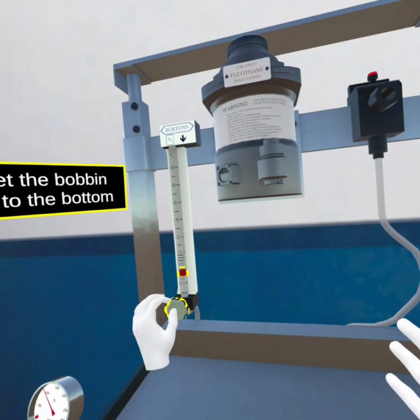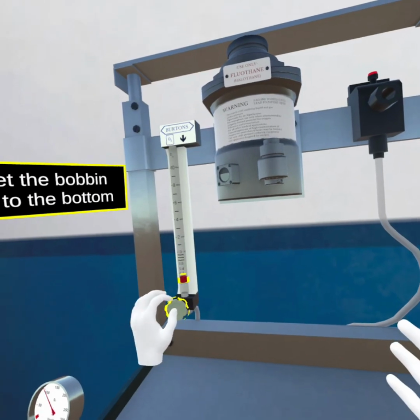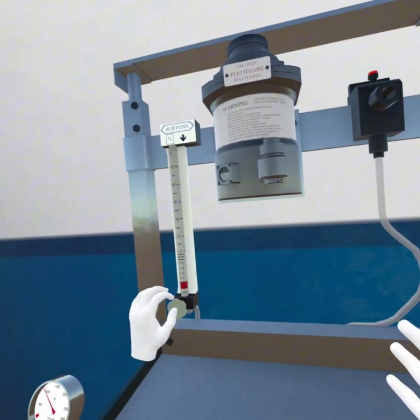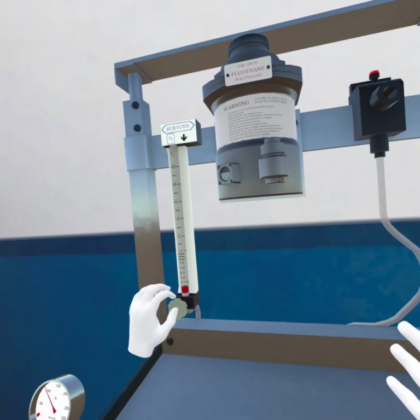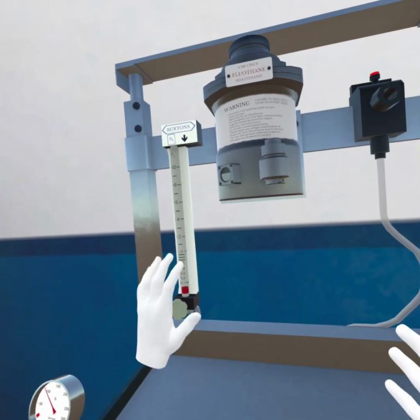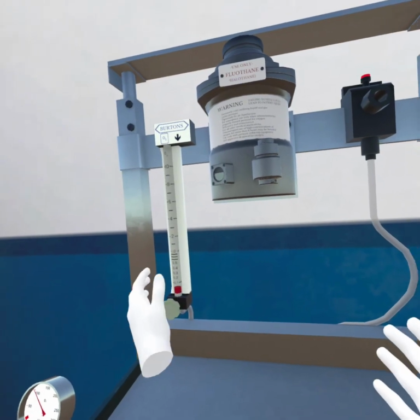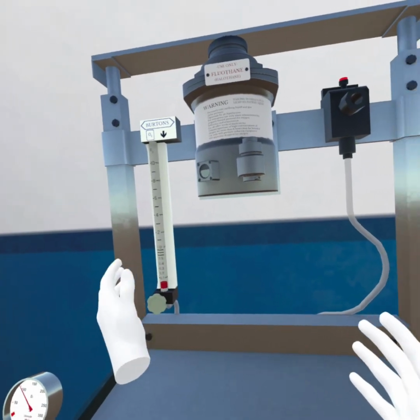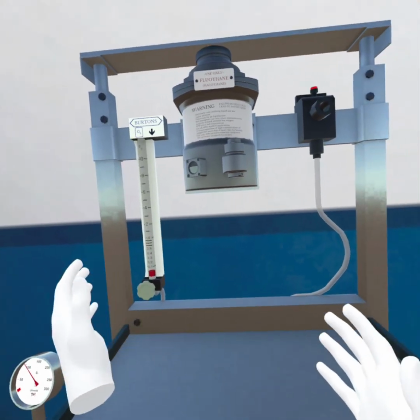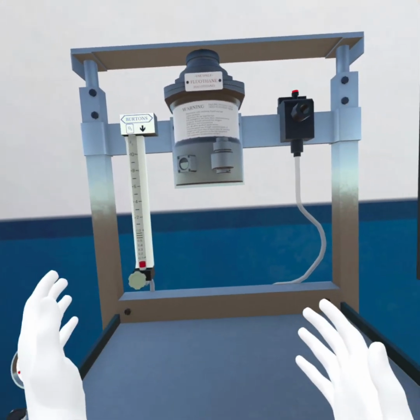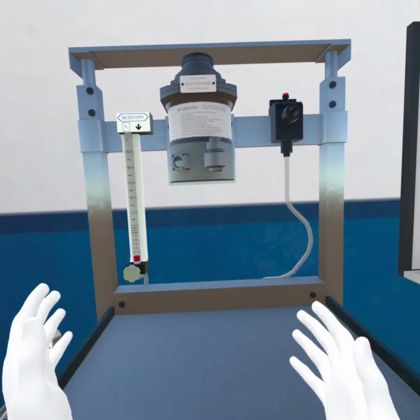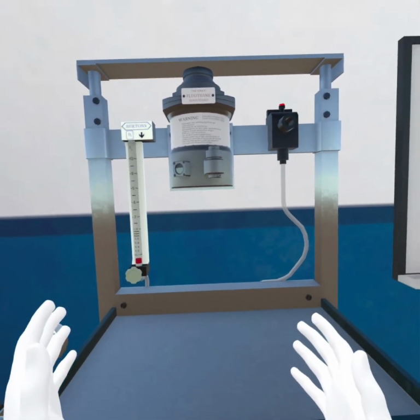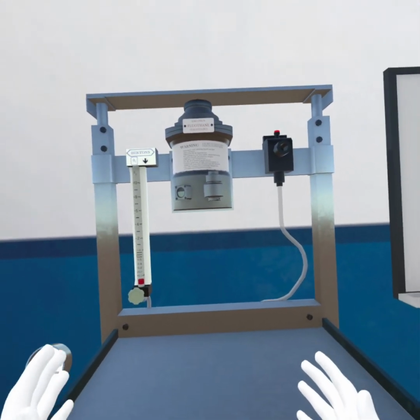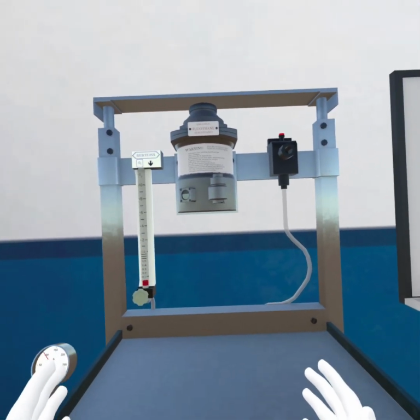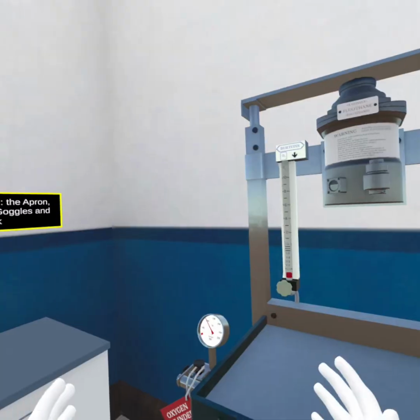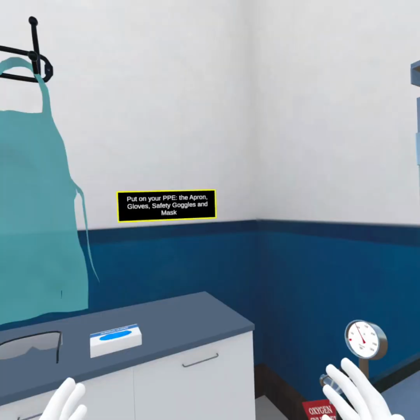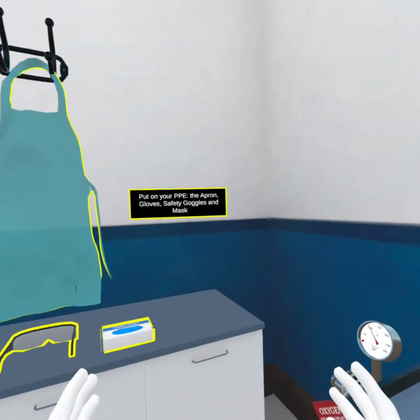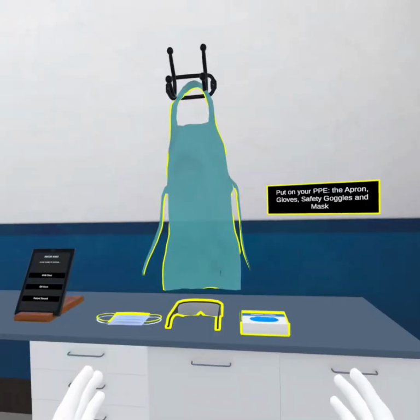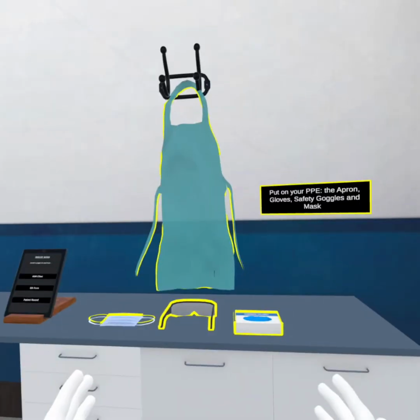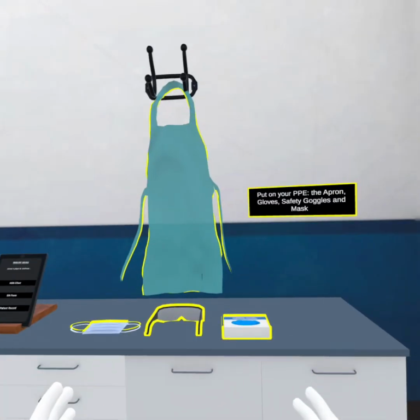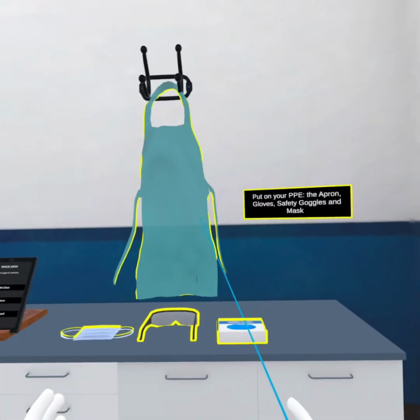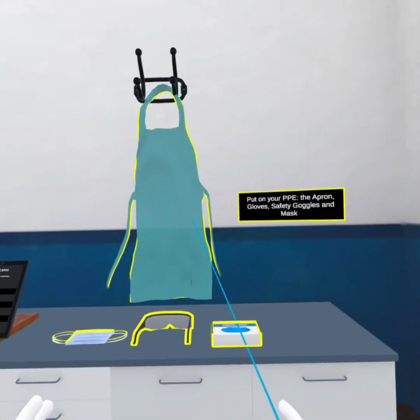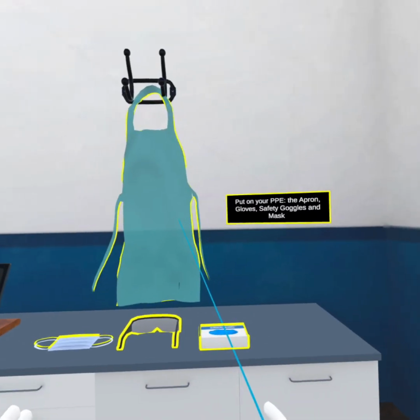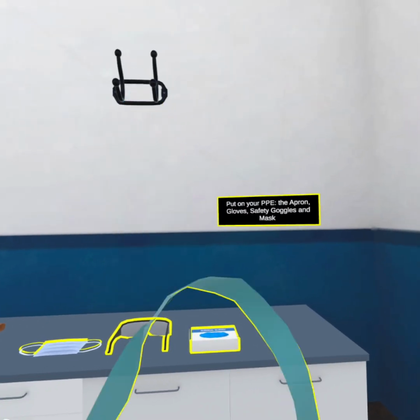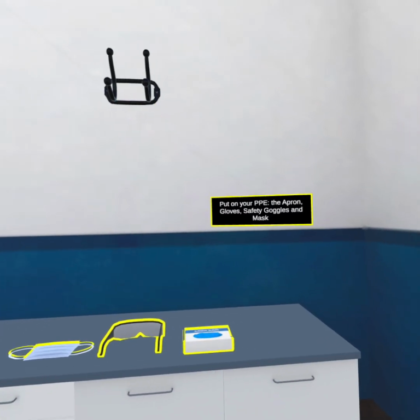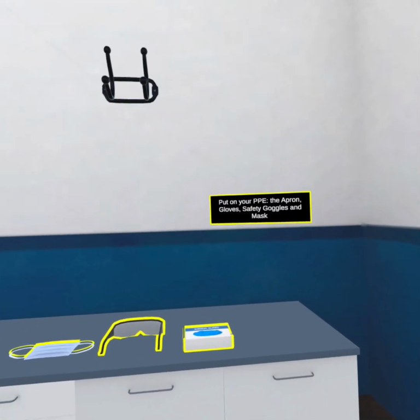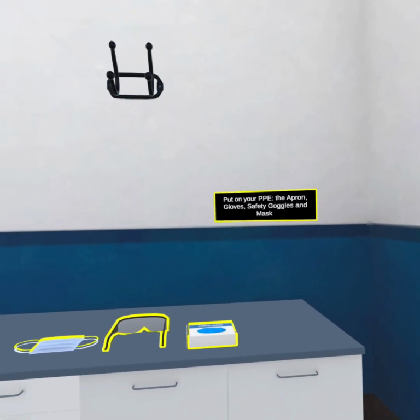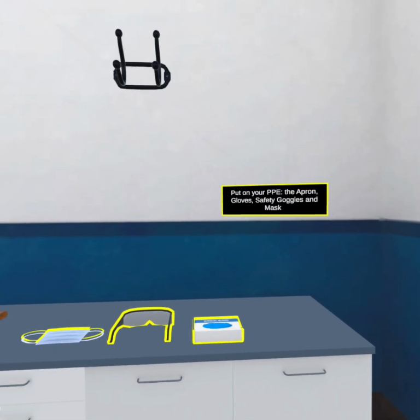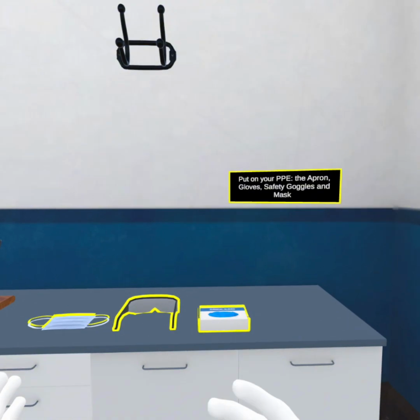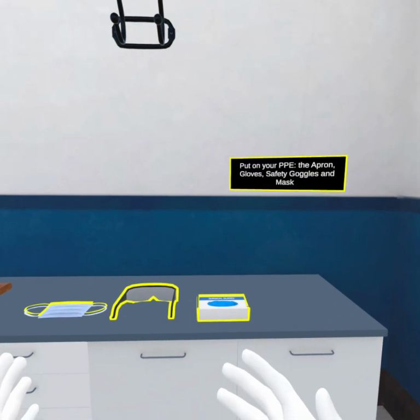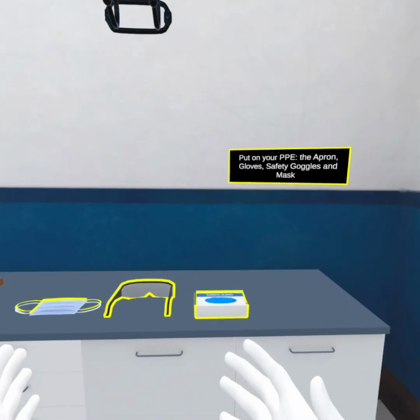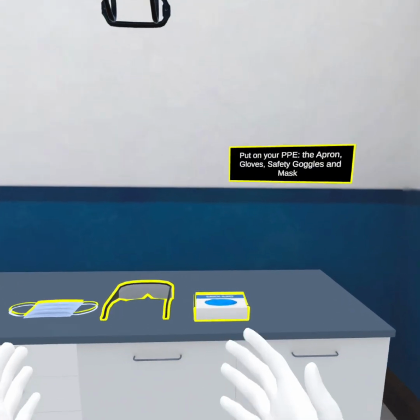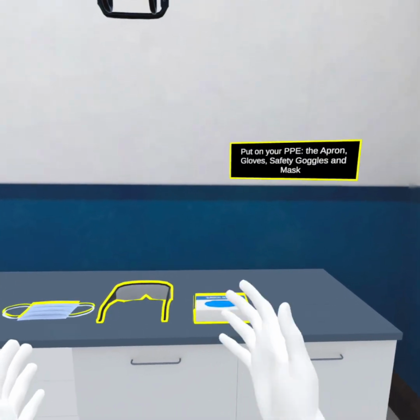Put on your PPE: the apron, gloves, safety goggles and mask.